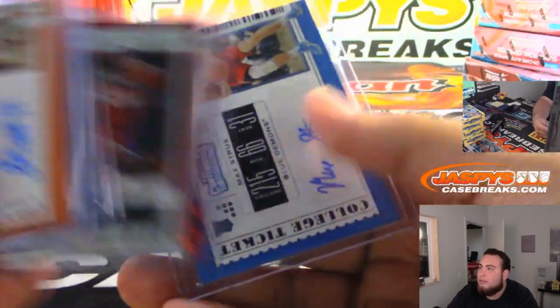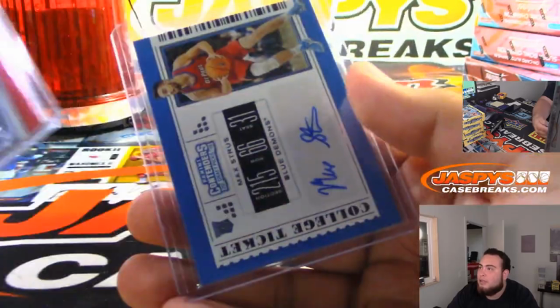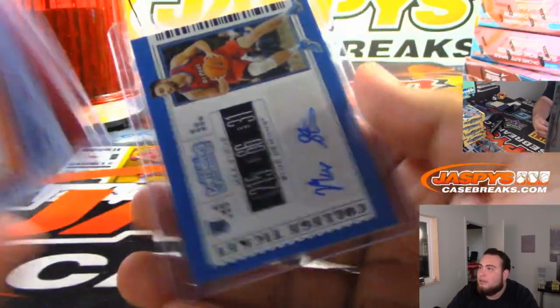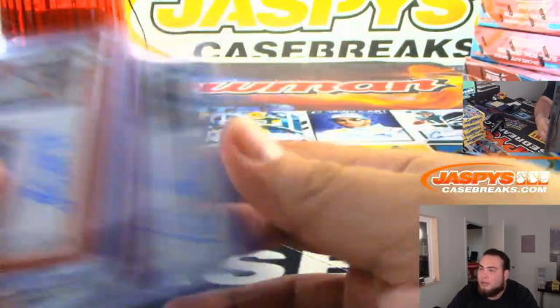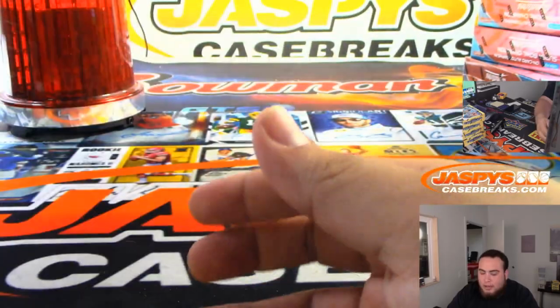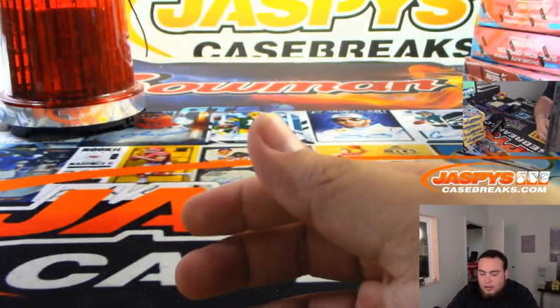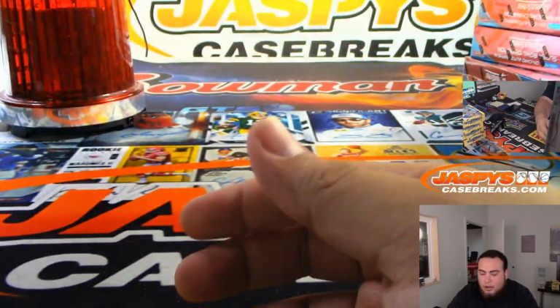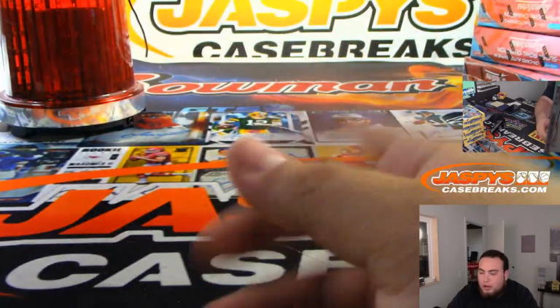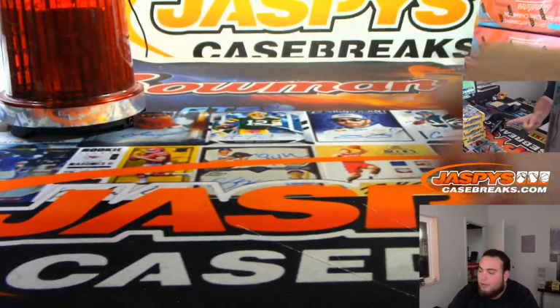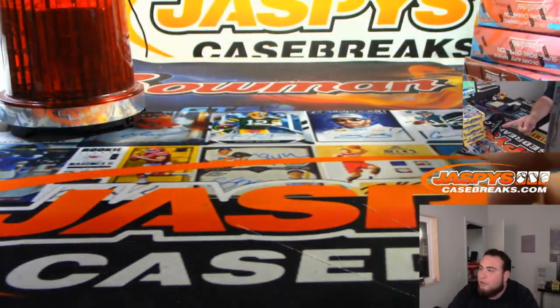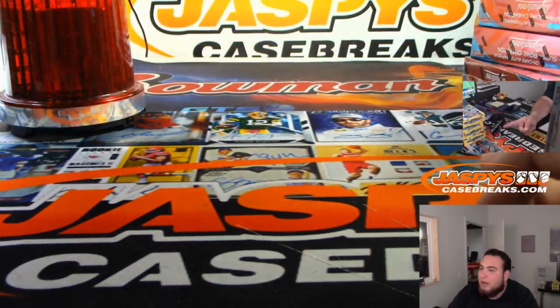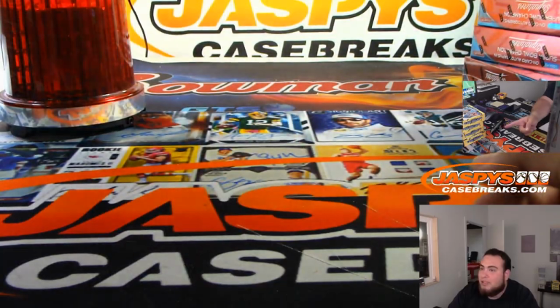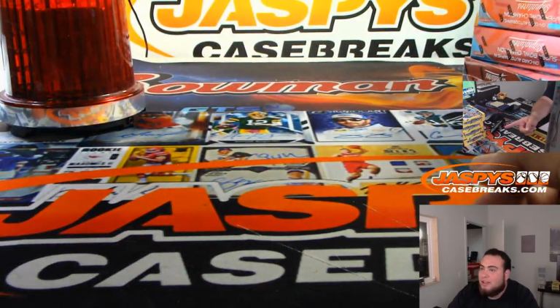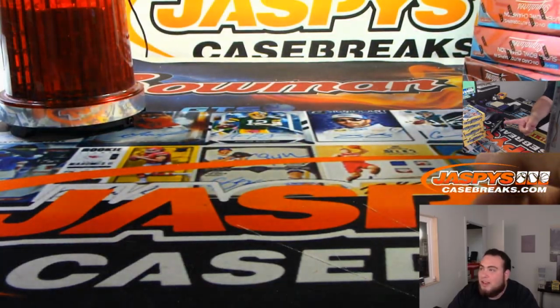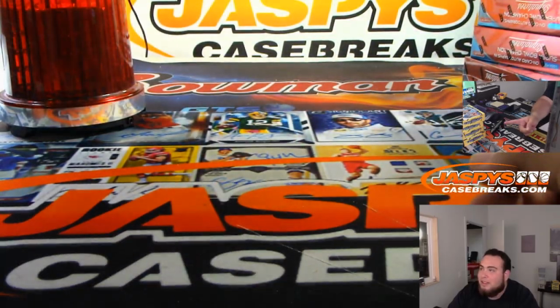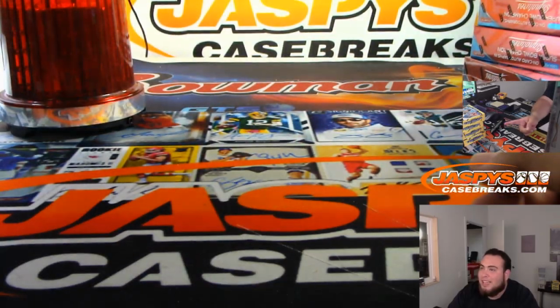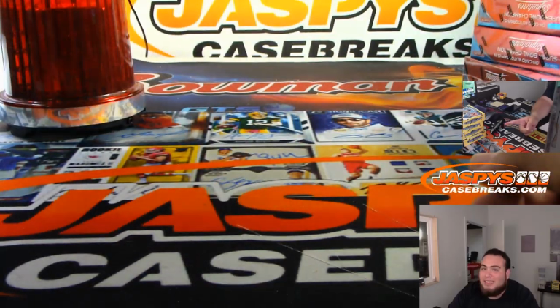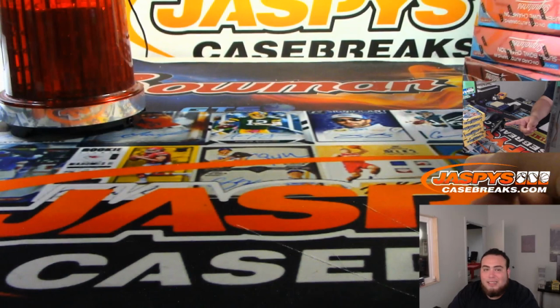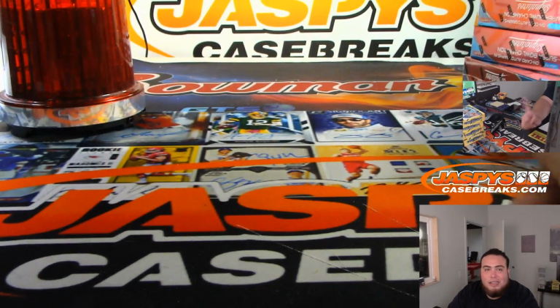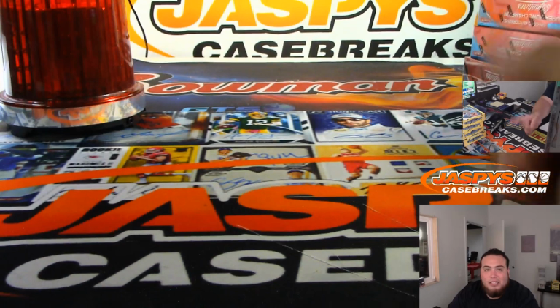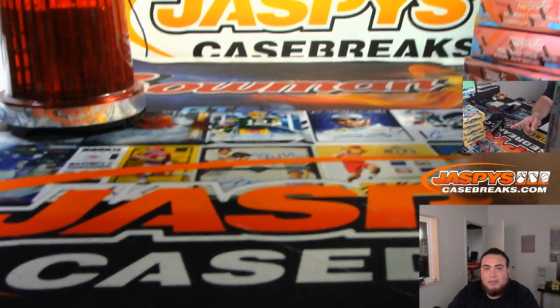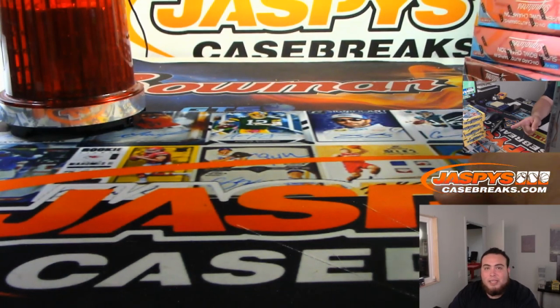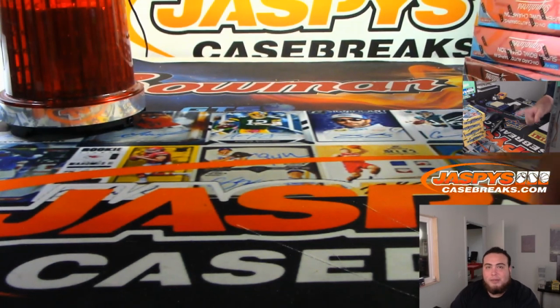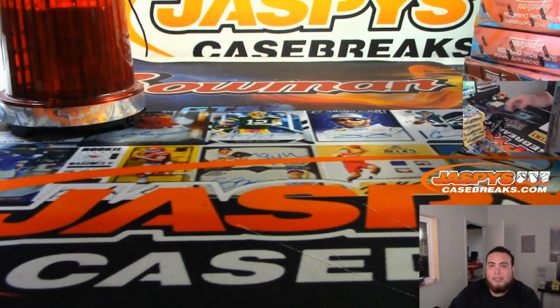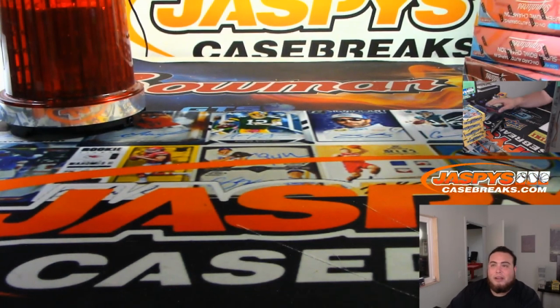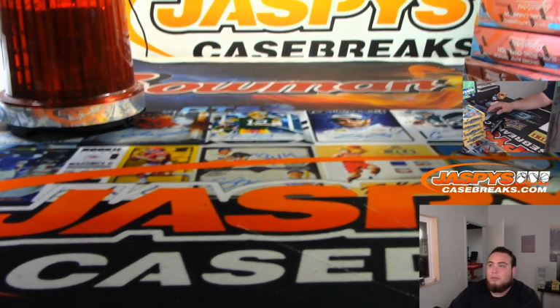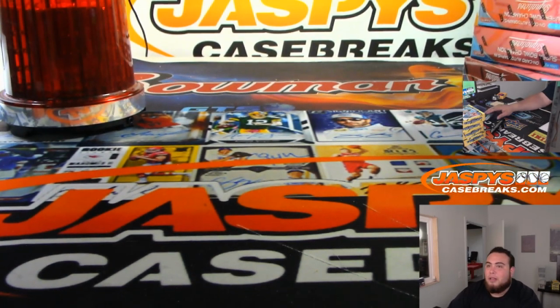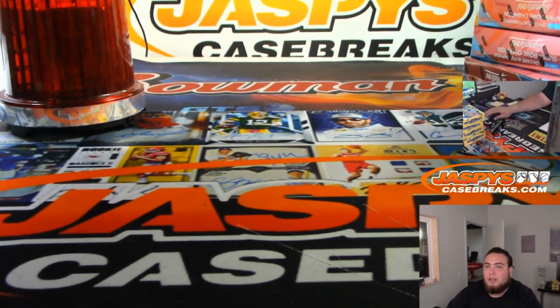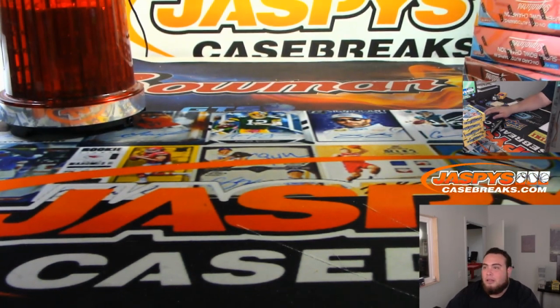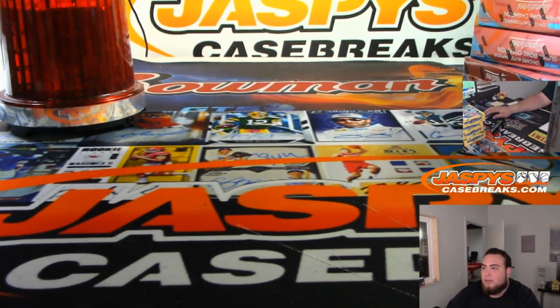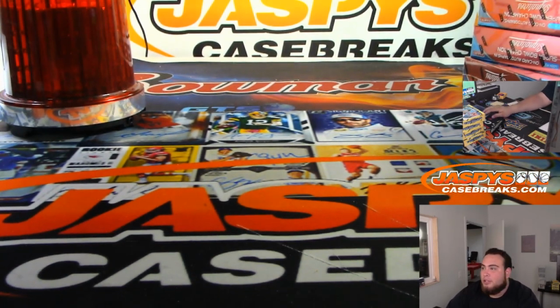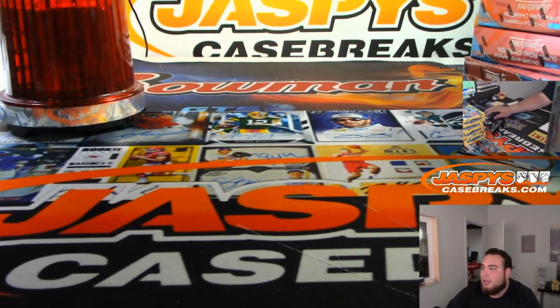We have four boxes left out of this case. JaxBeastCaseBreaks.com. Appreciate it.